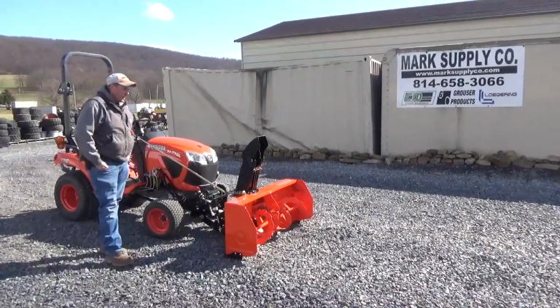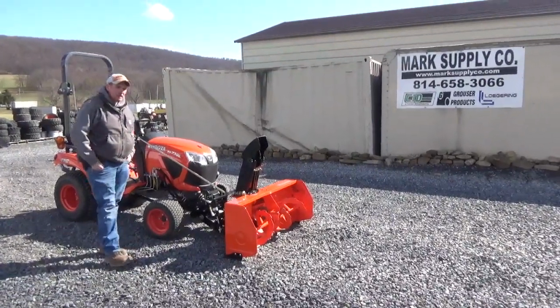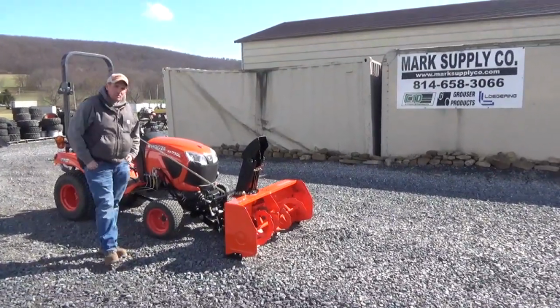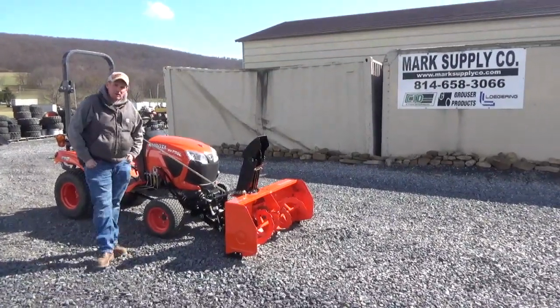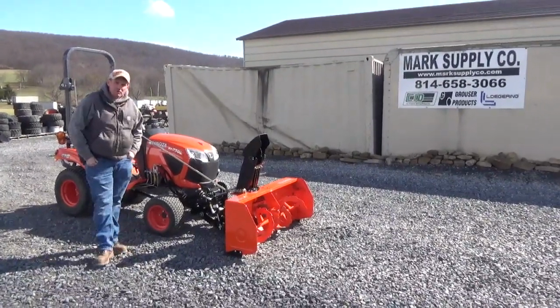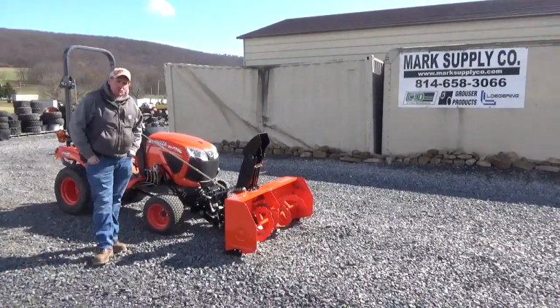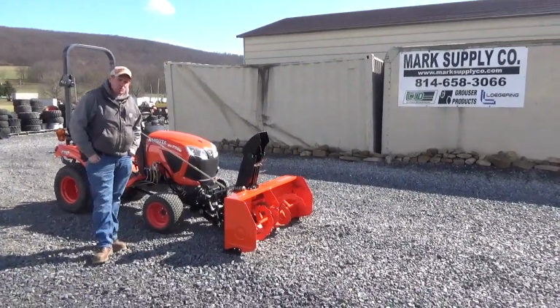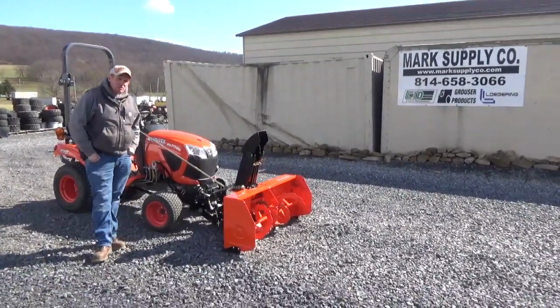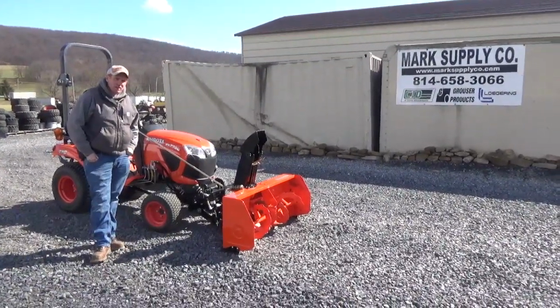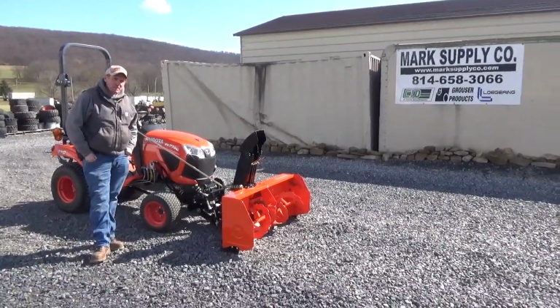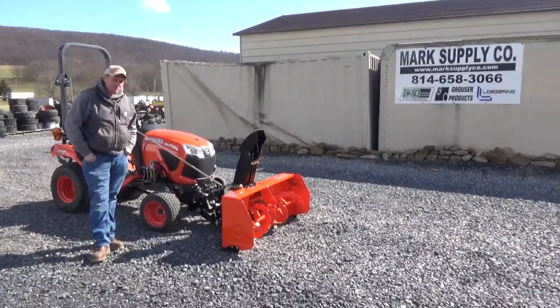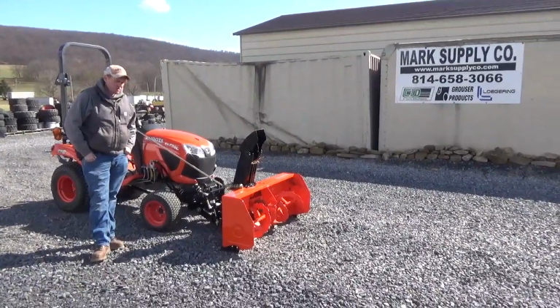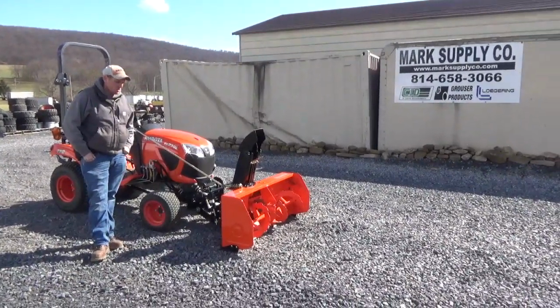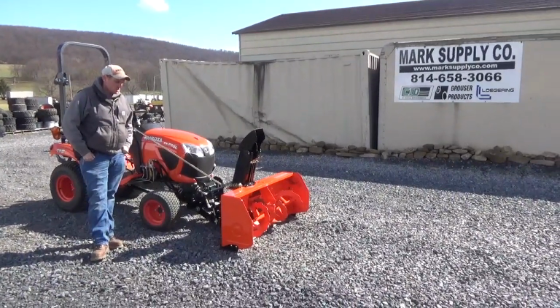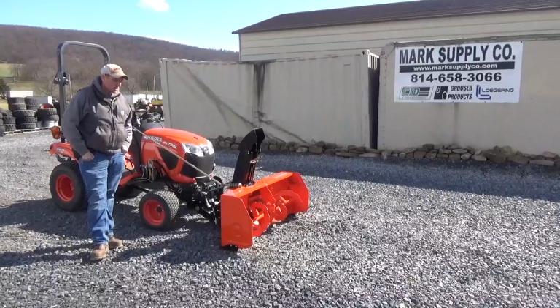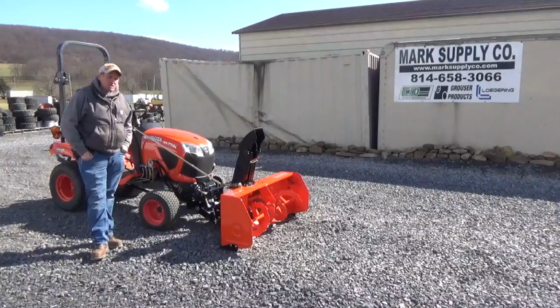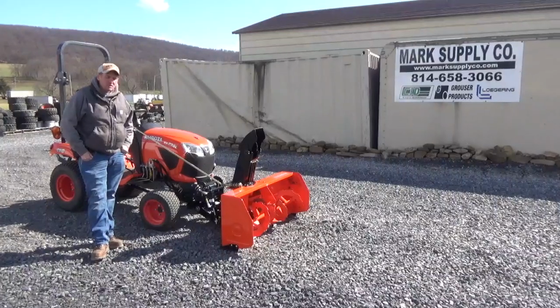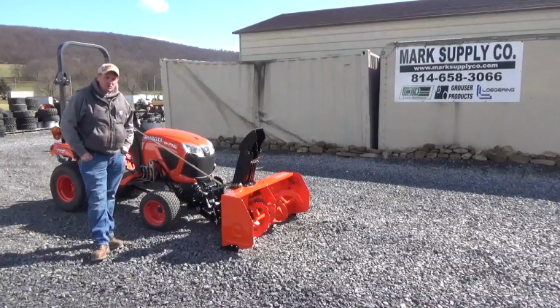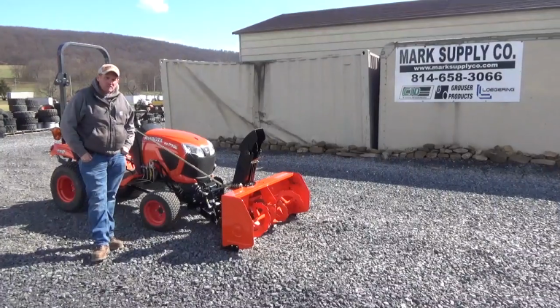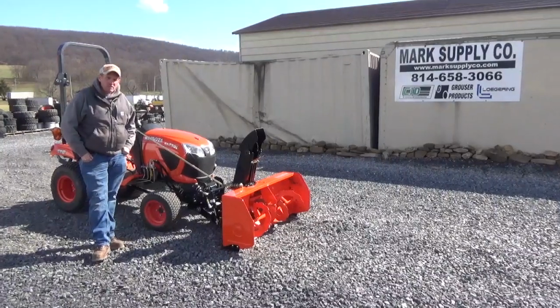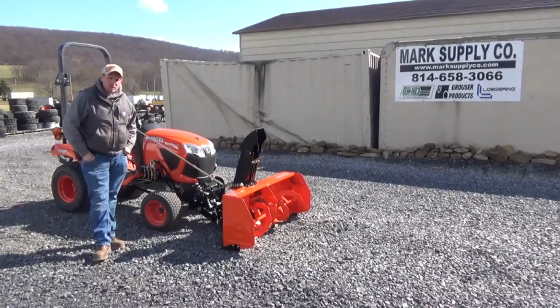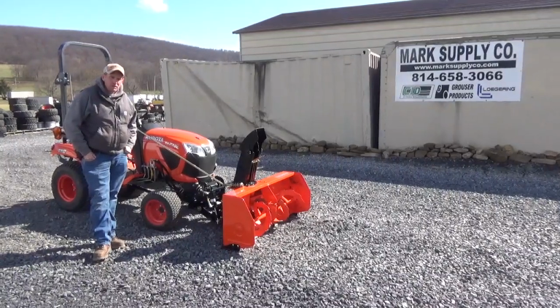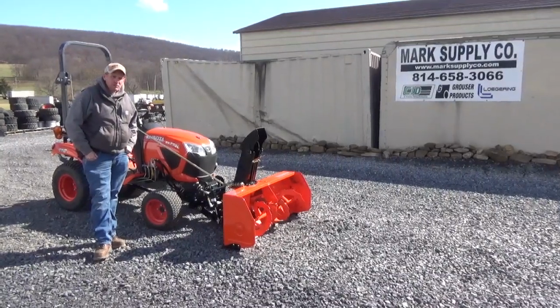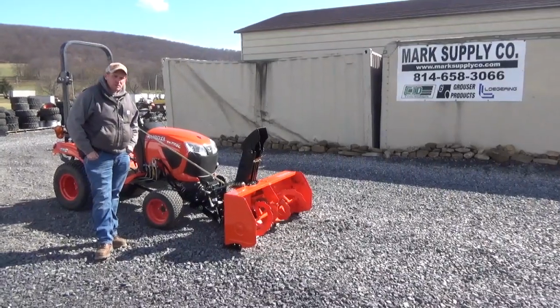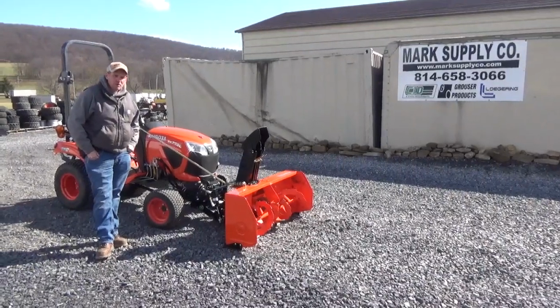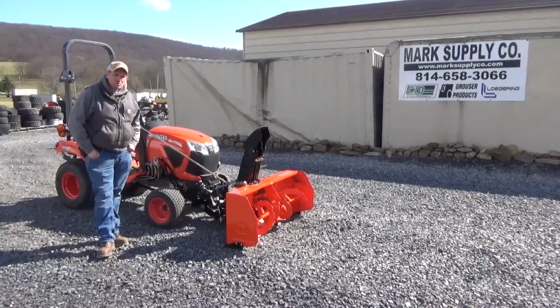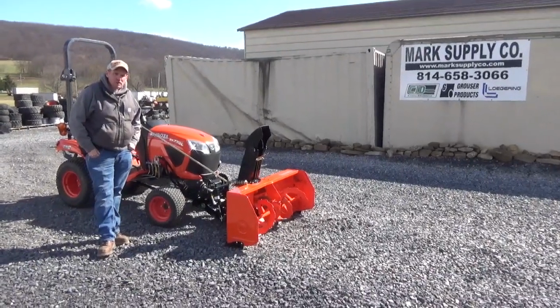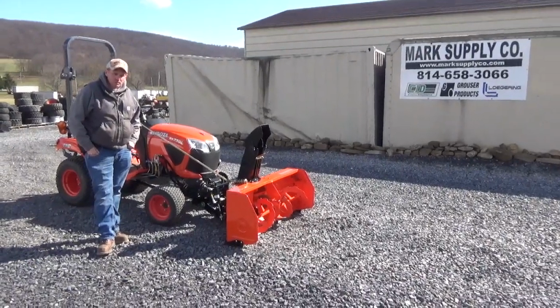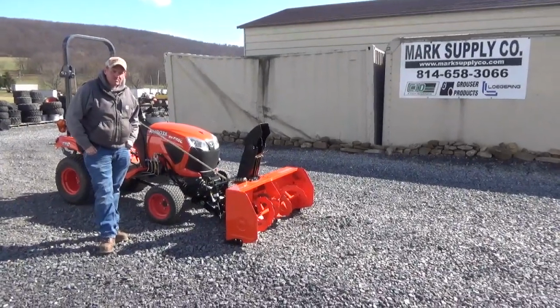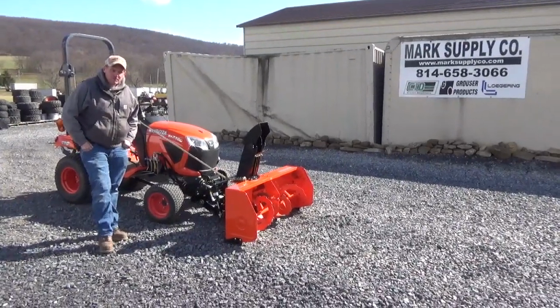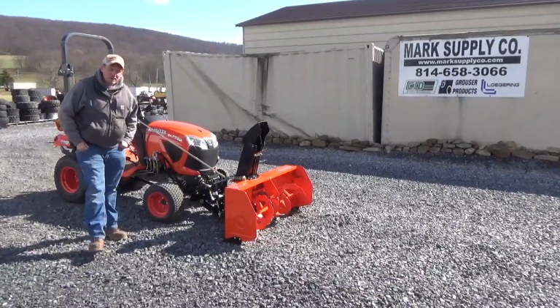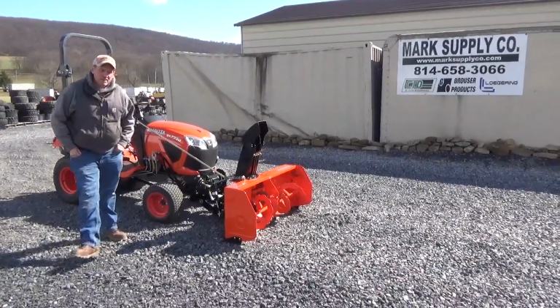Again, Nick Miller, 814-658-3066. As always, thank you very much for checking out Mark's Supply Company. Have a great day.